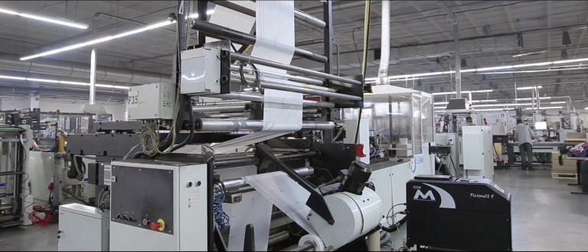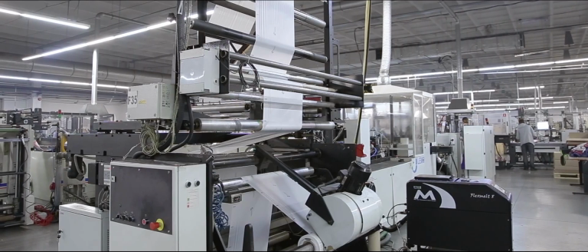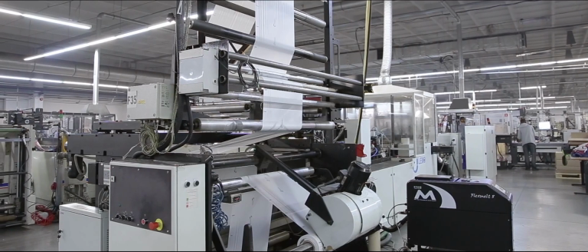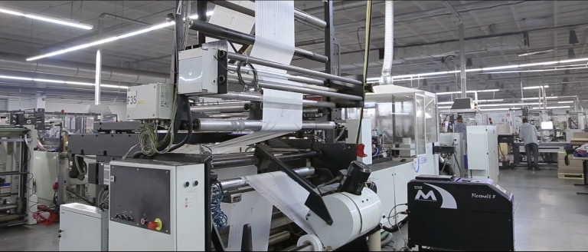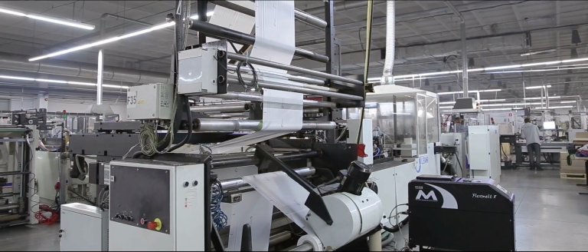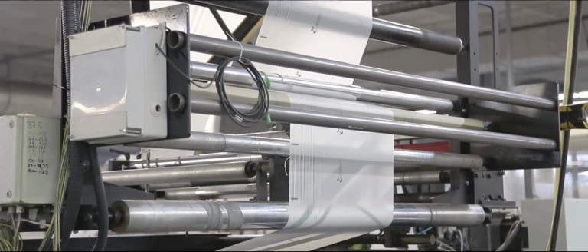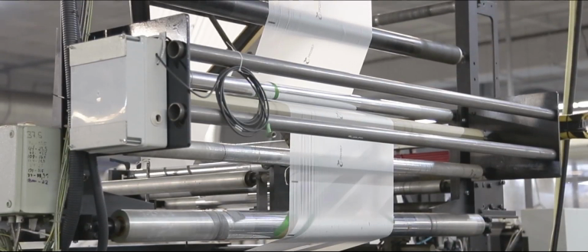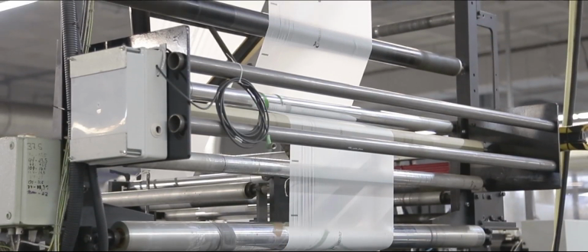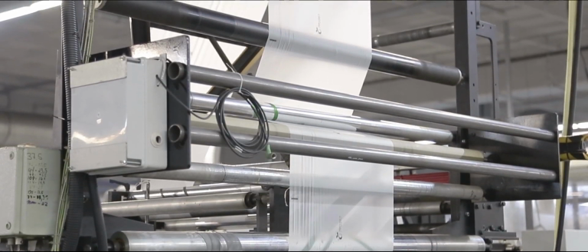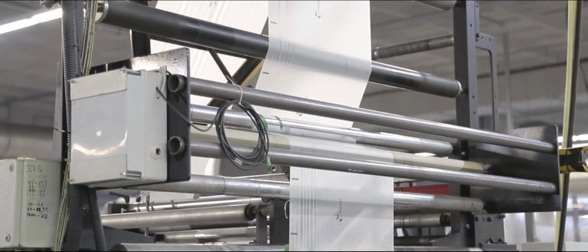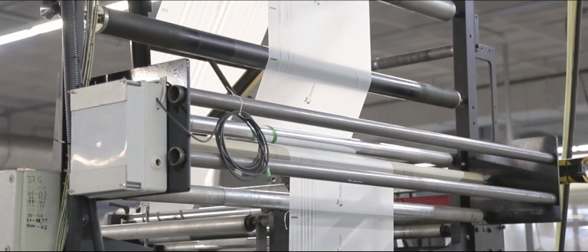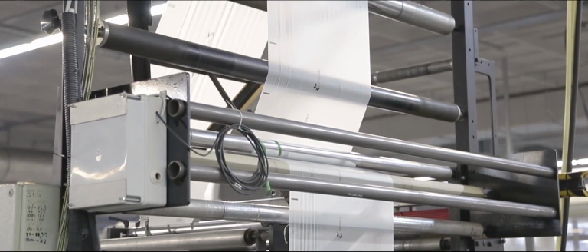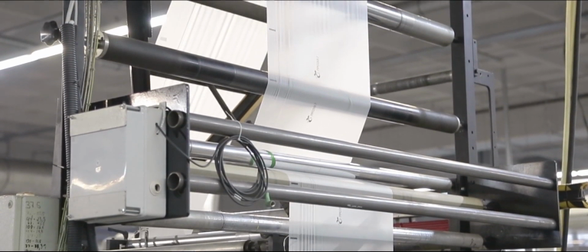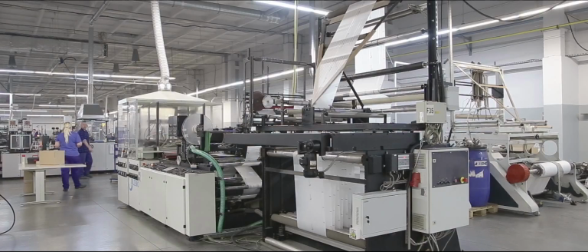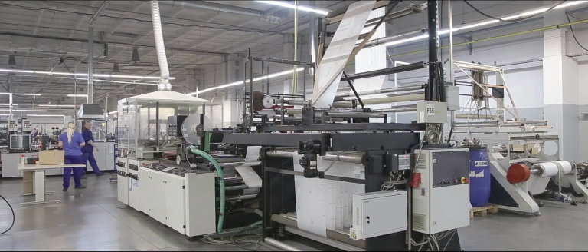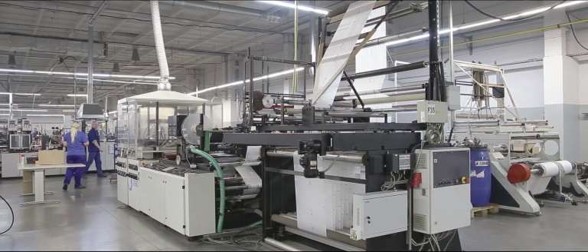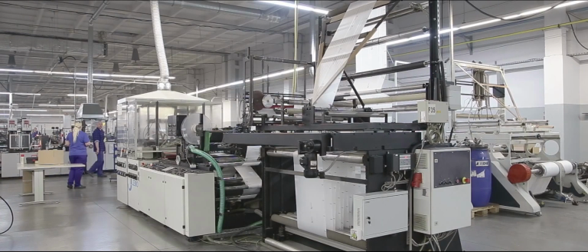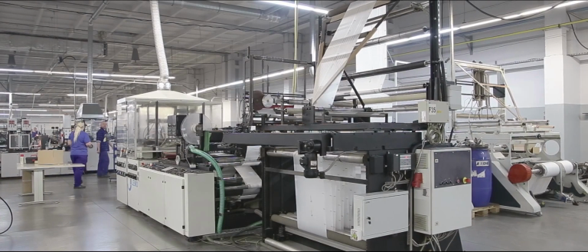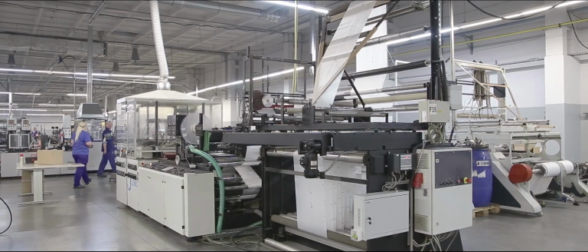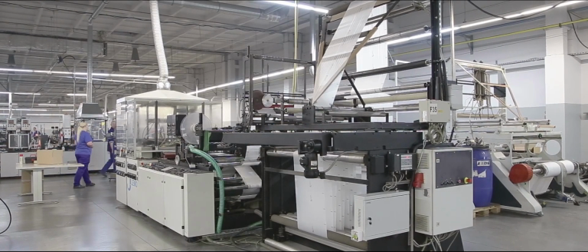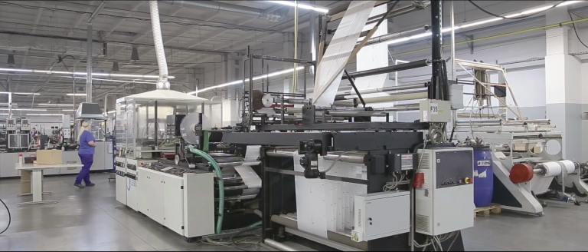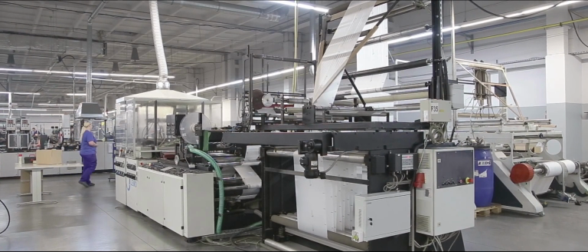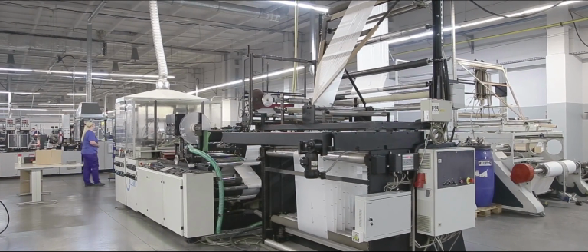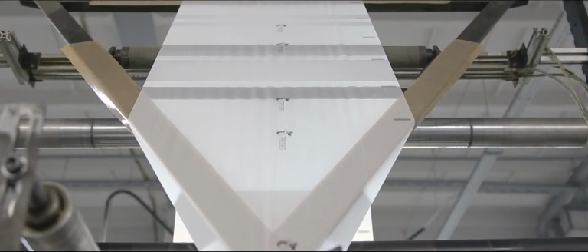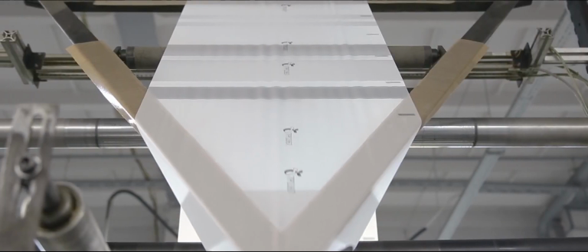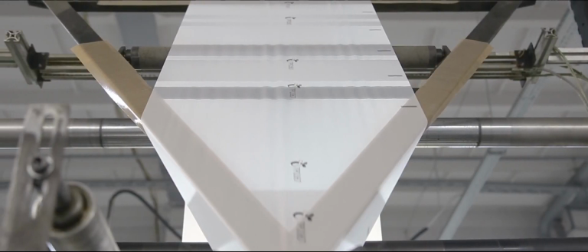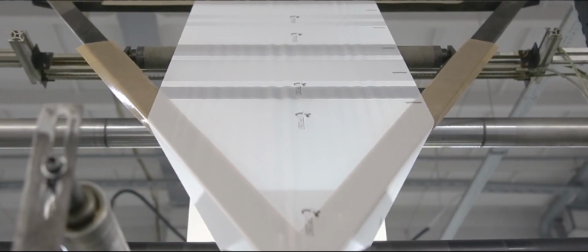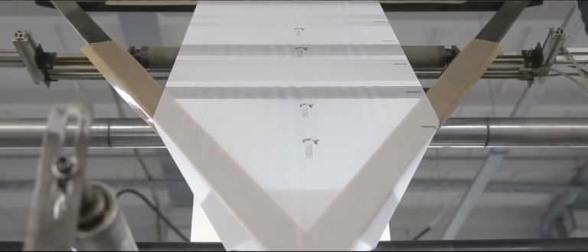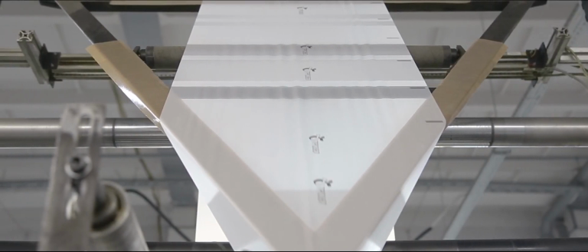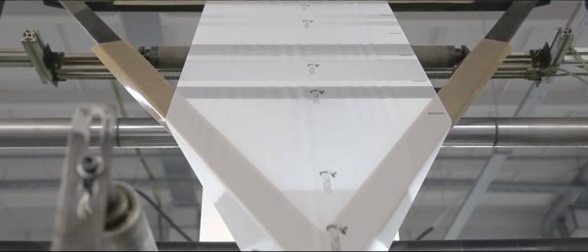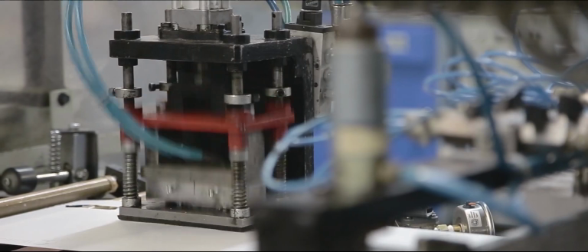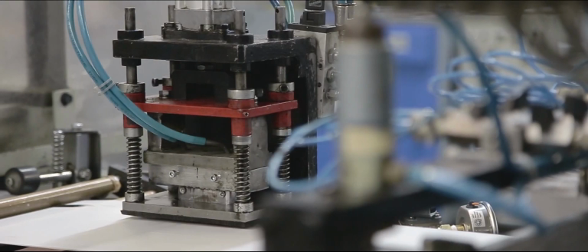In the welding department, a compostable container is formed, welded, and packed into cardboard boxes.